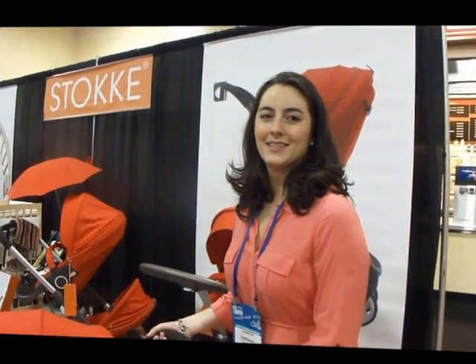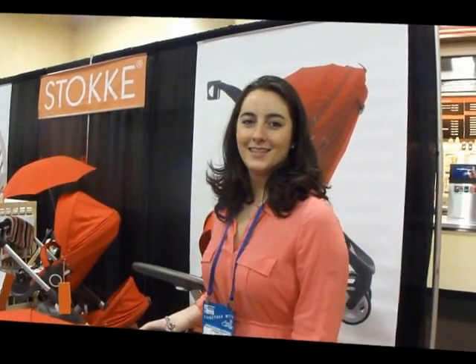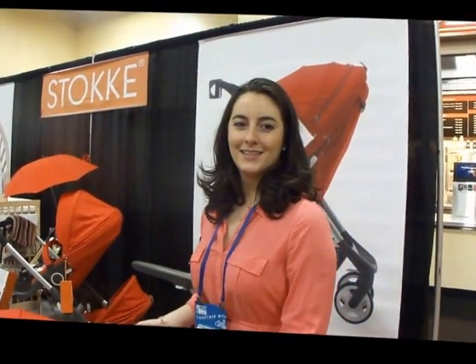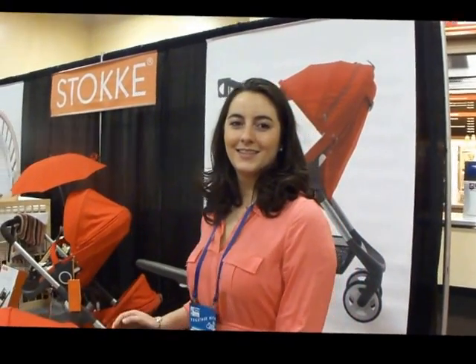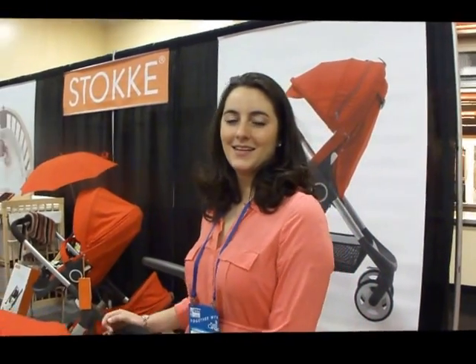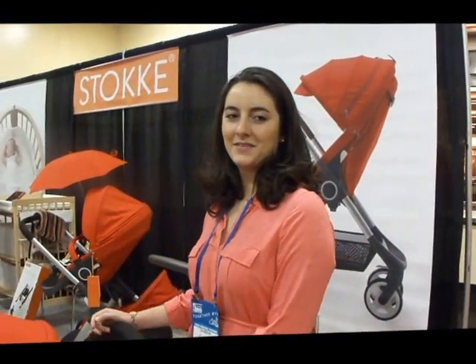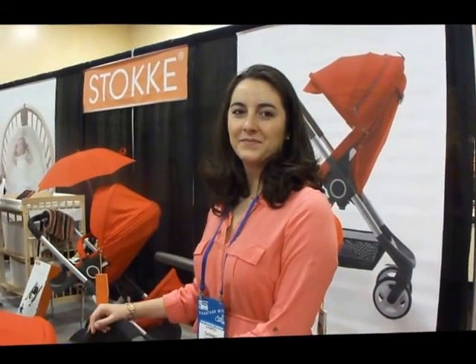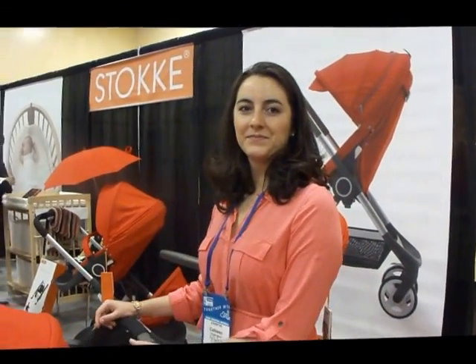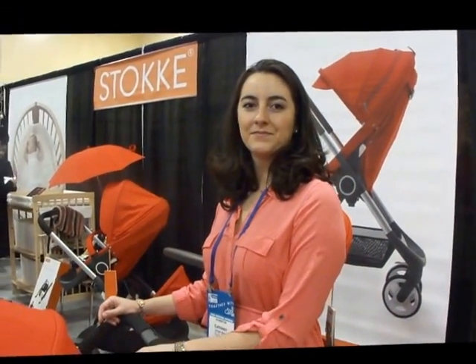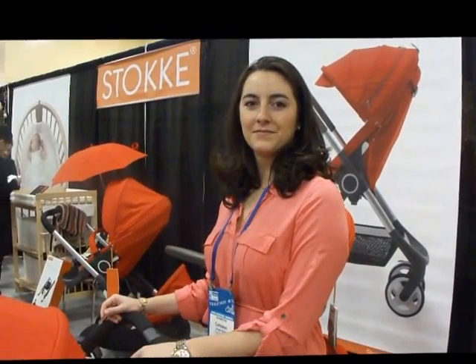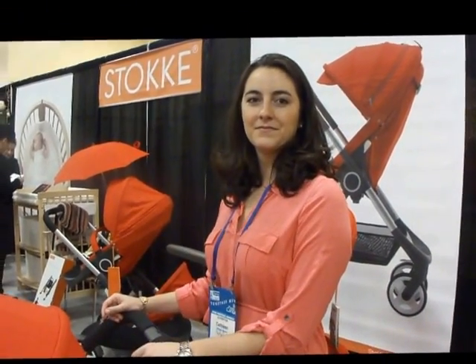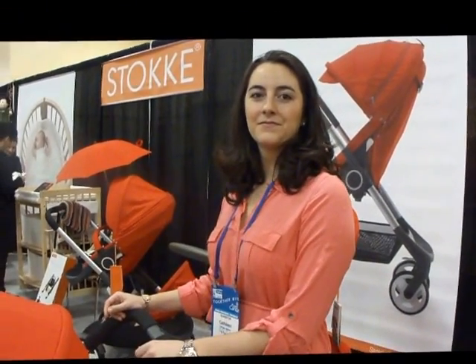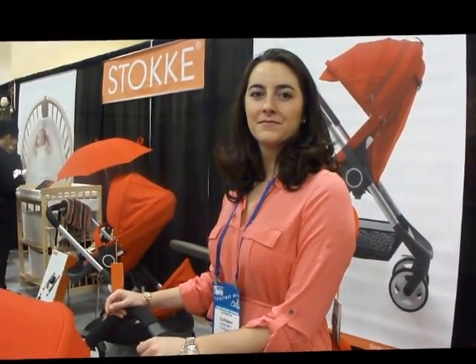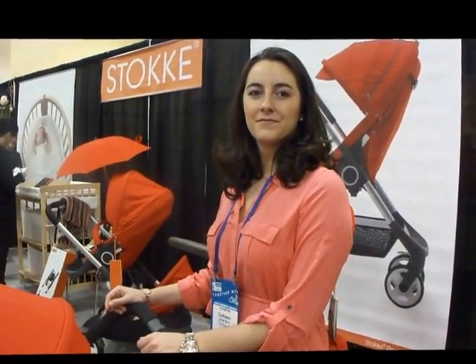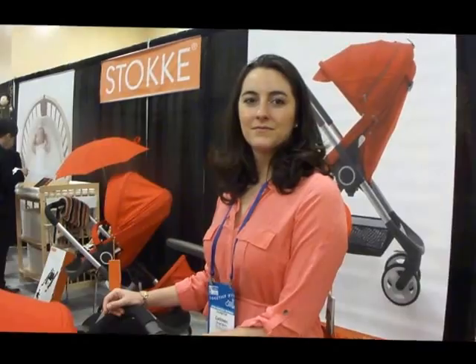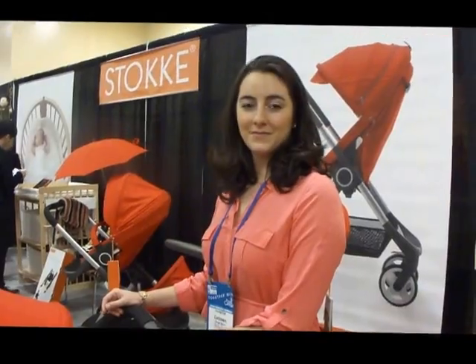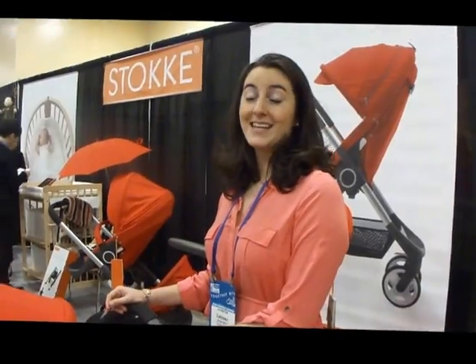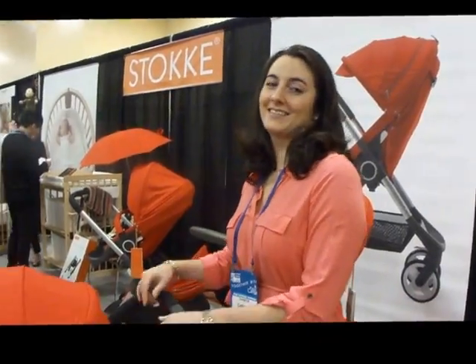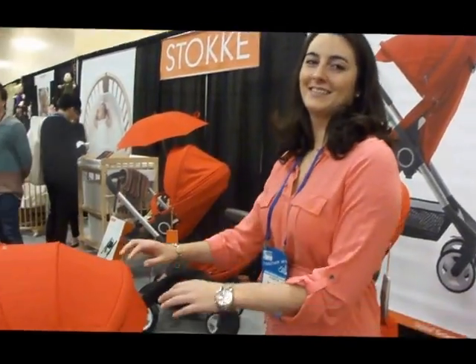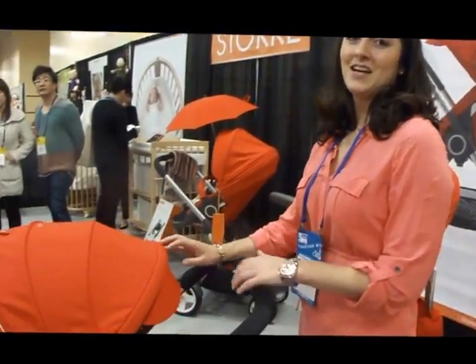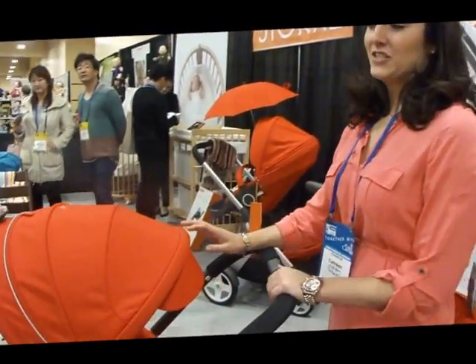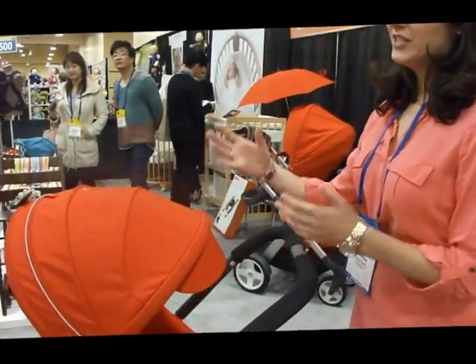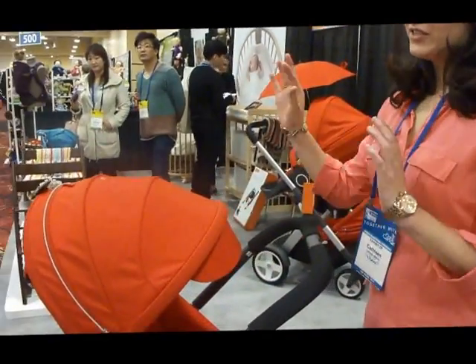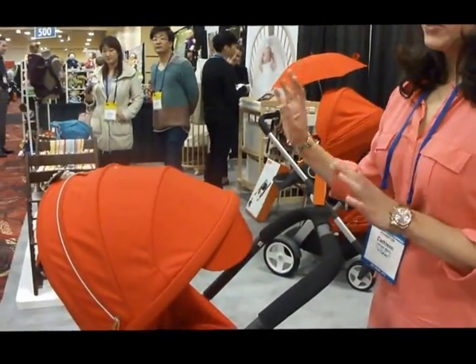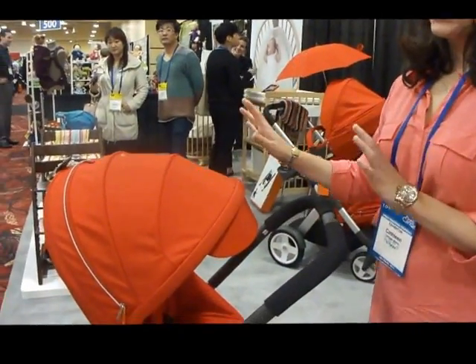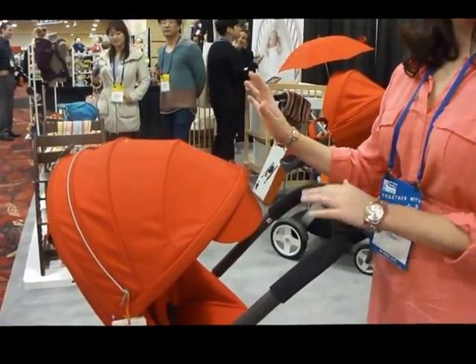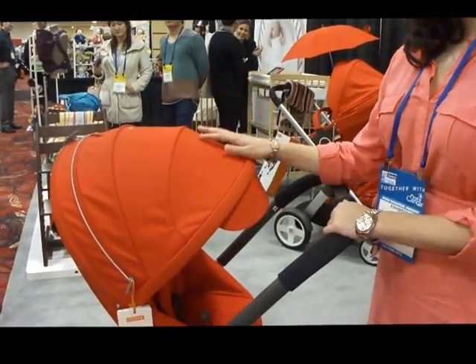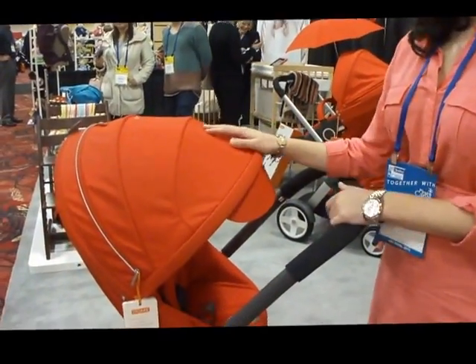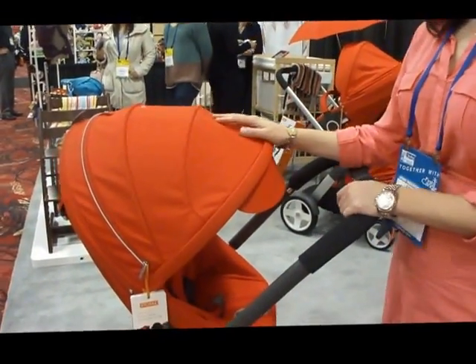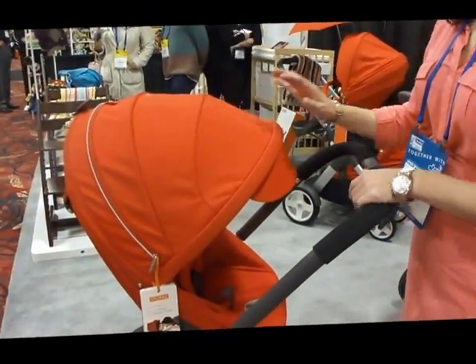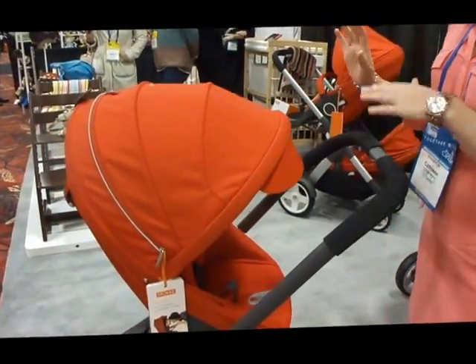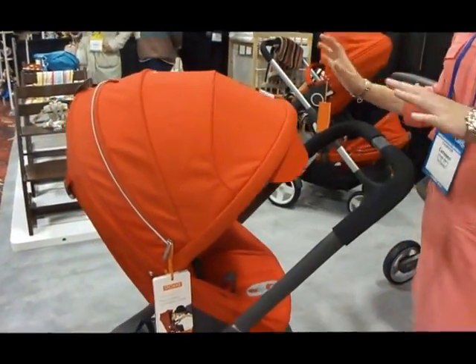Kathleen, you're going to show me one of your newest offerings, the Scoot? Yes. Hi. This is Stokke's new compact connection stroller.